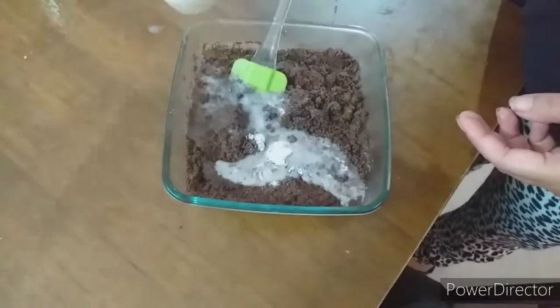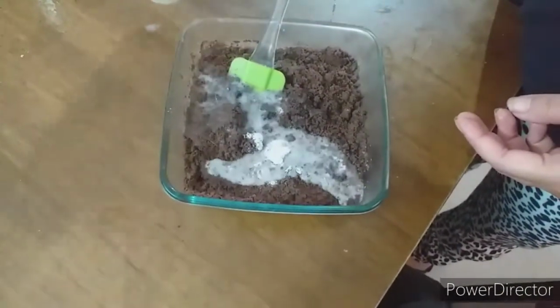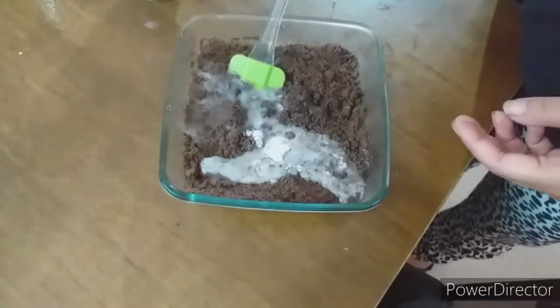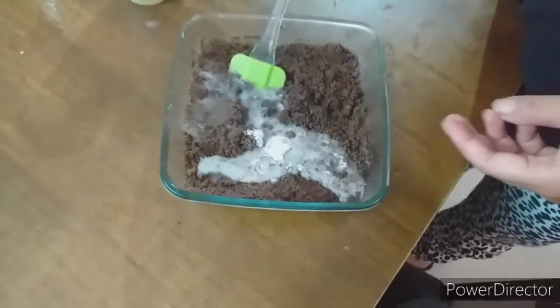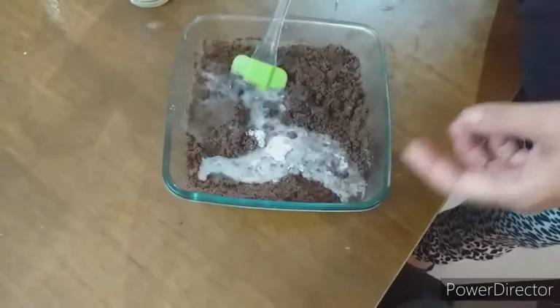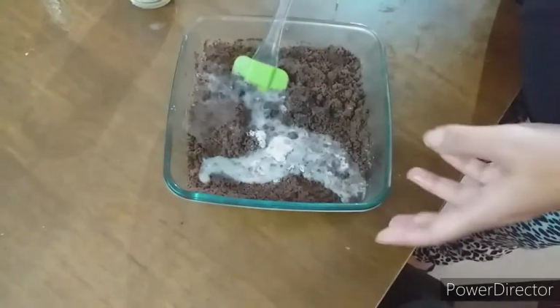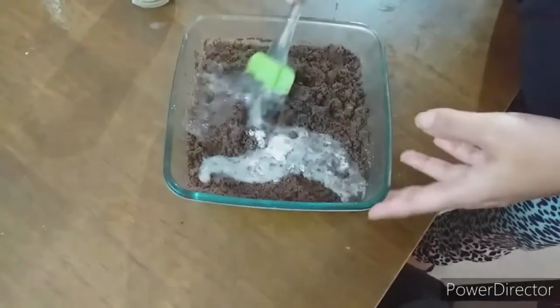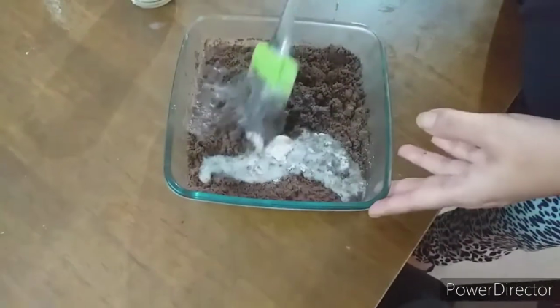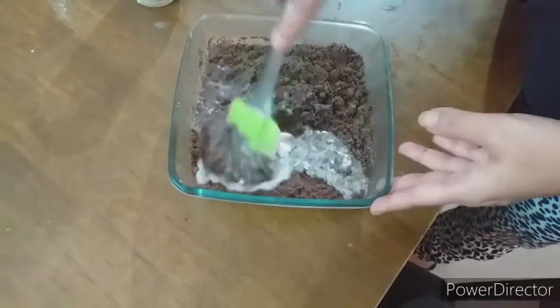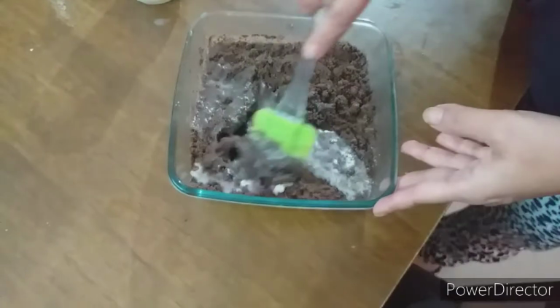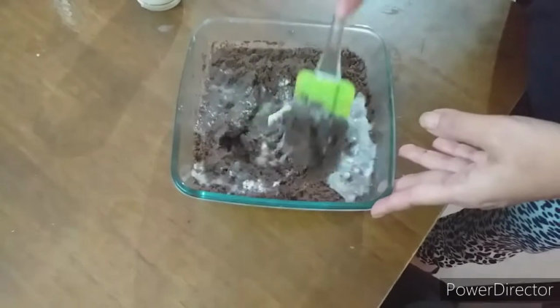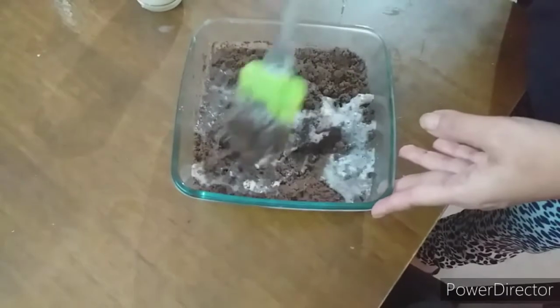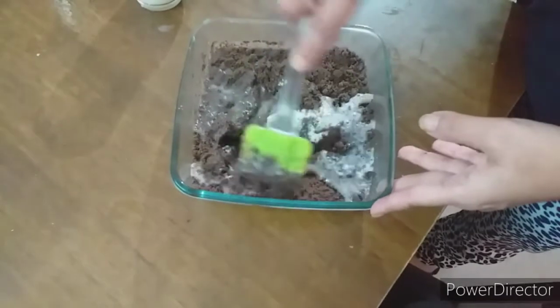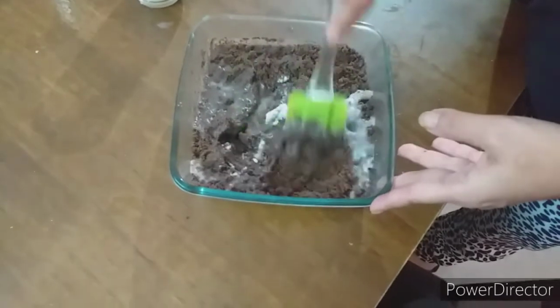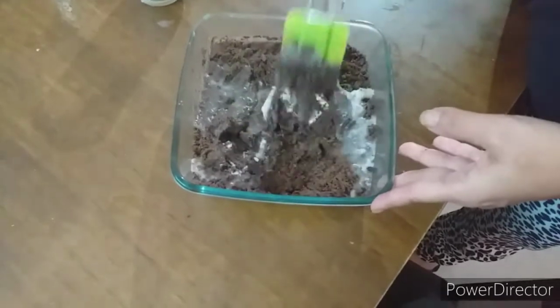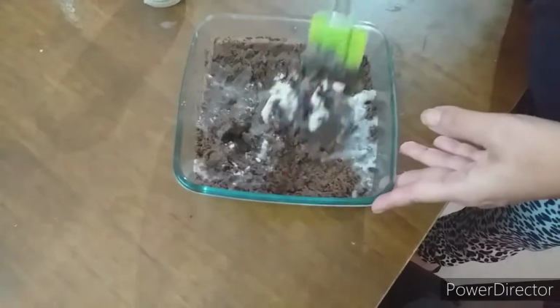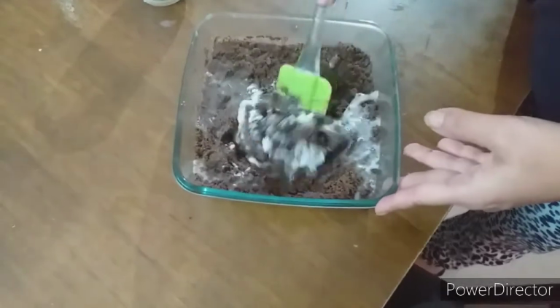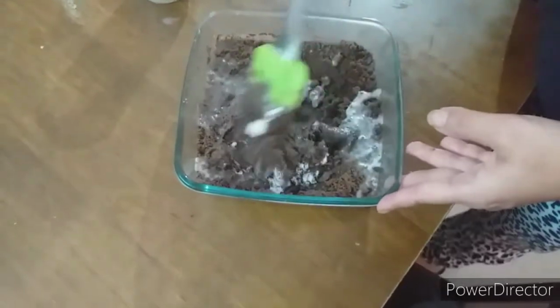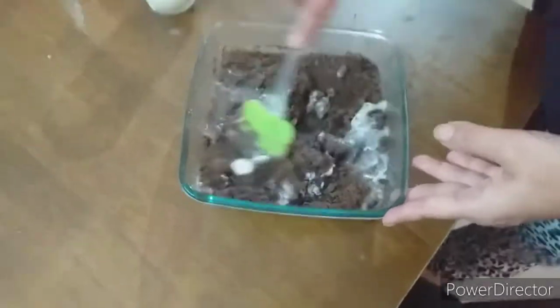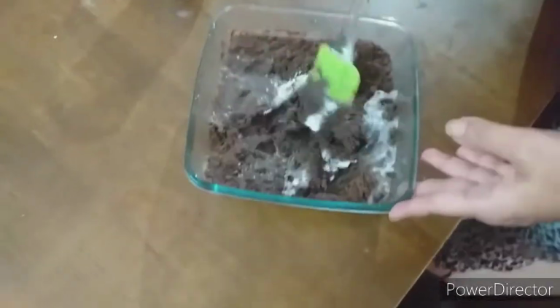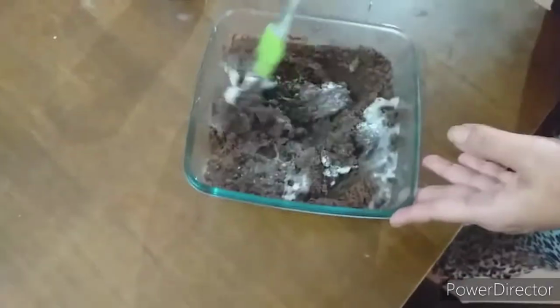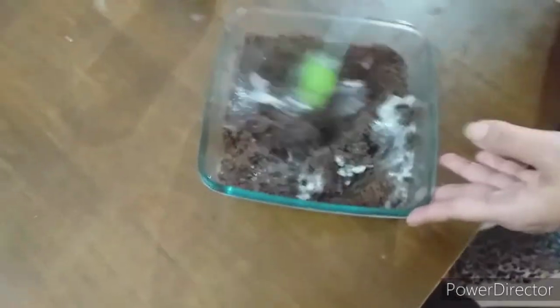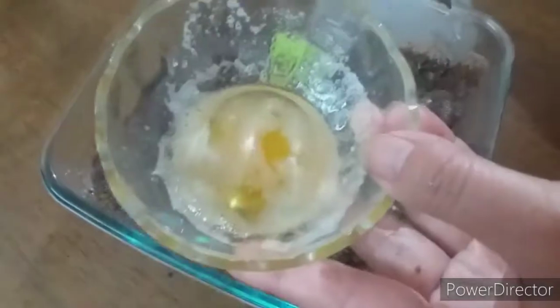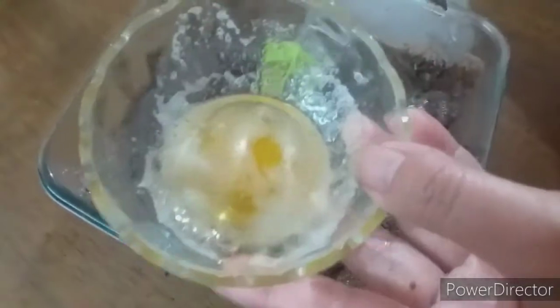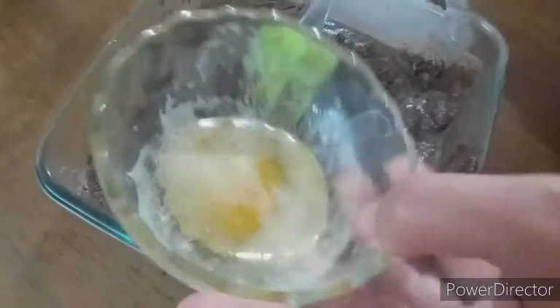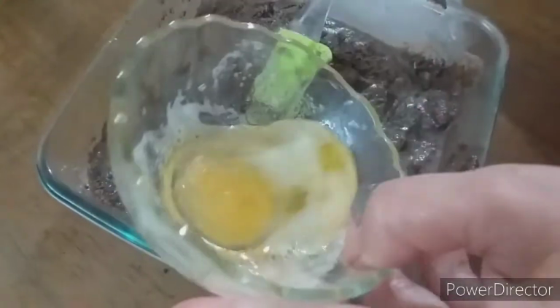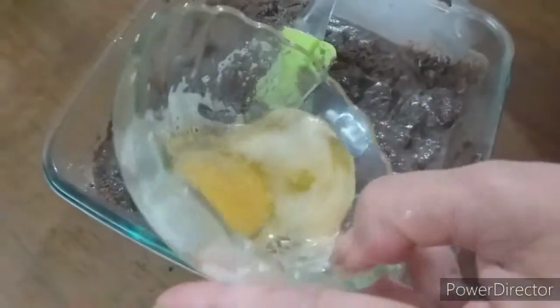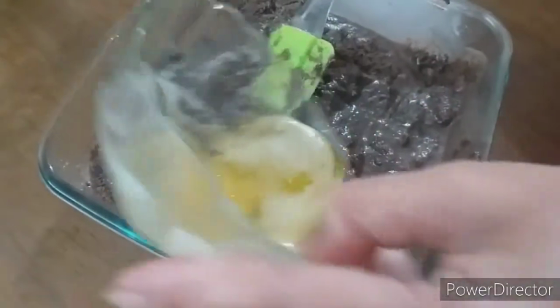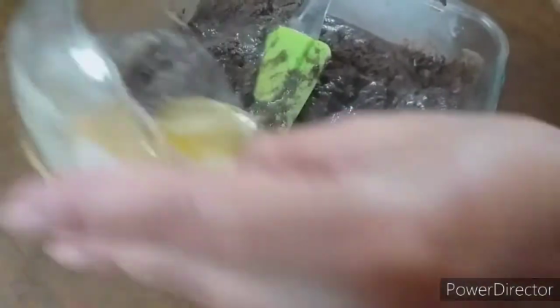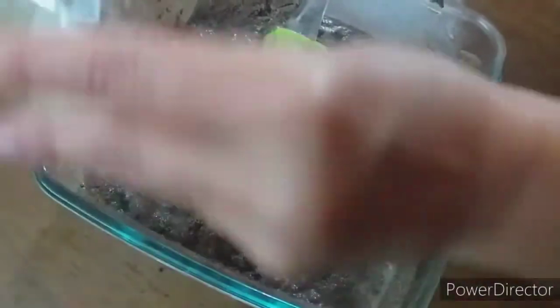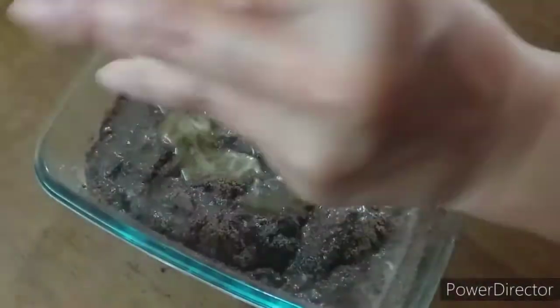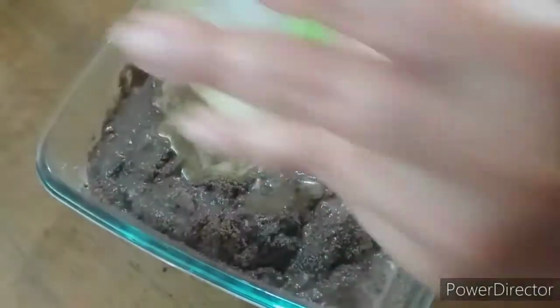That is the milk — I'm going to put one cup in the bowl.